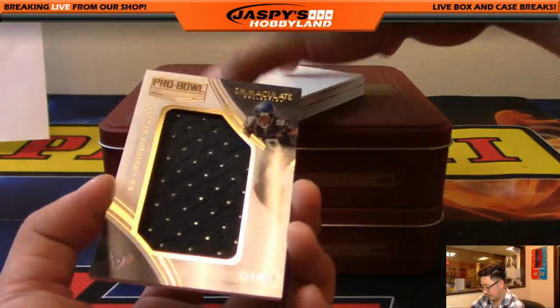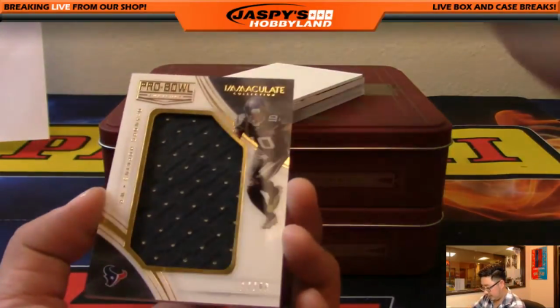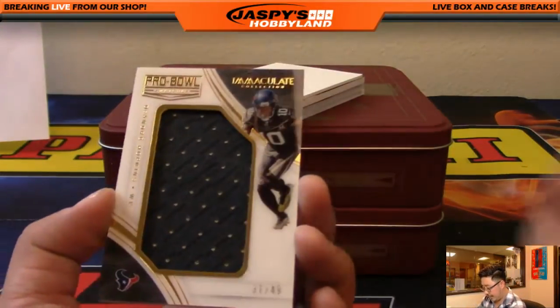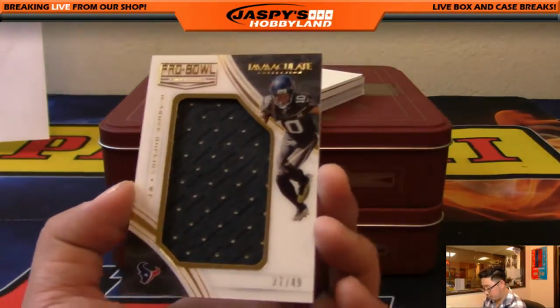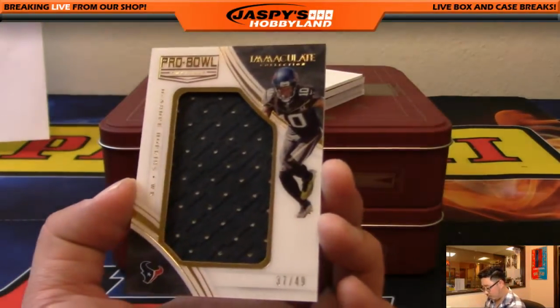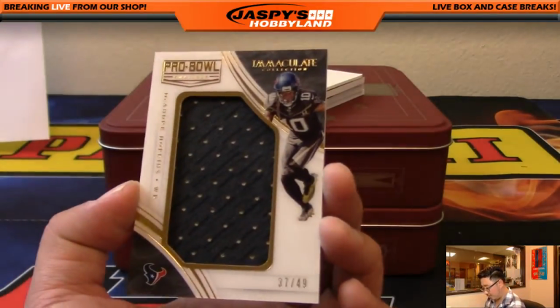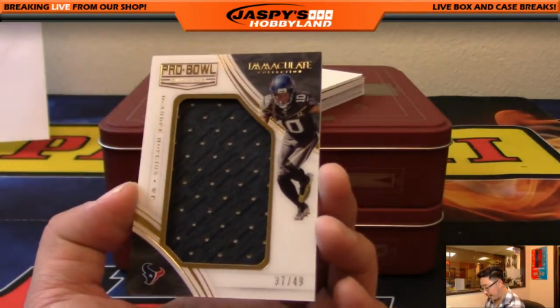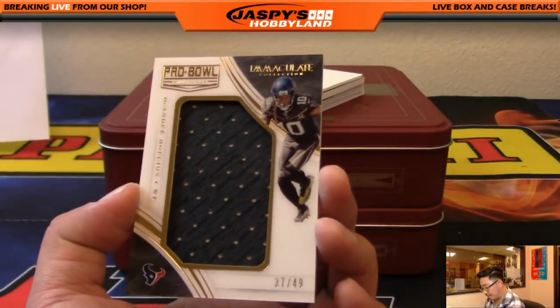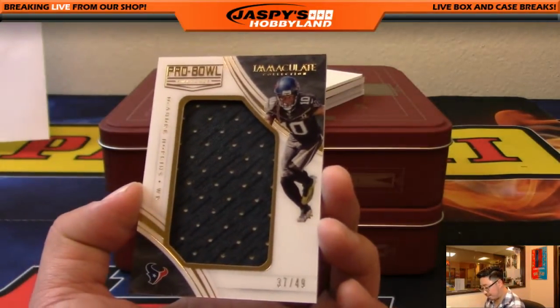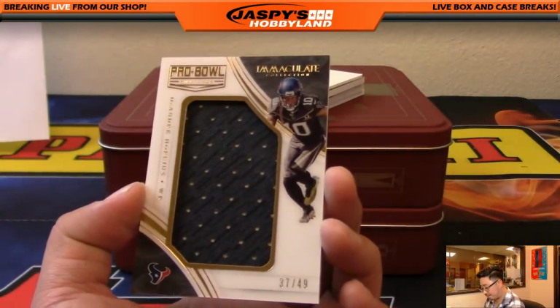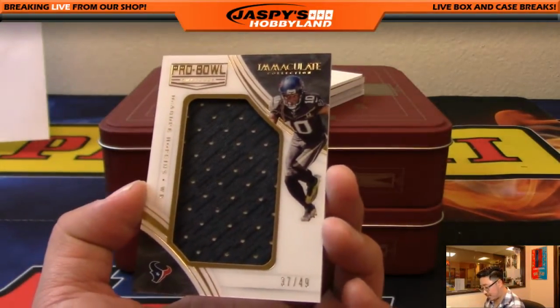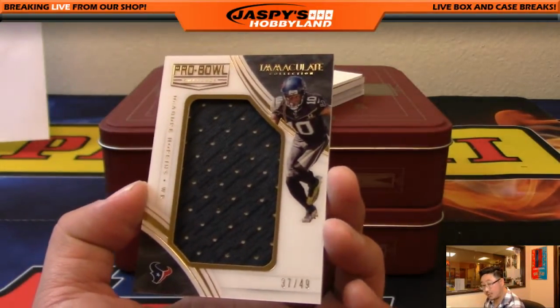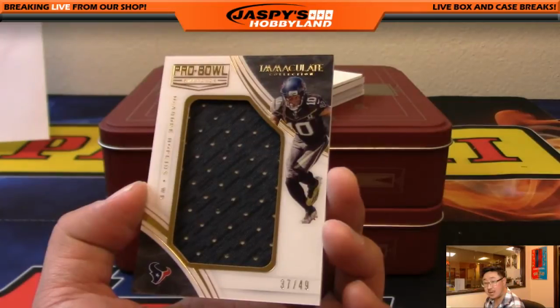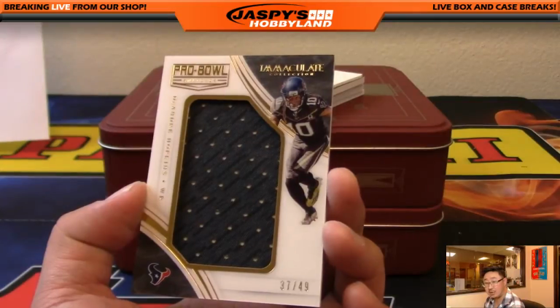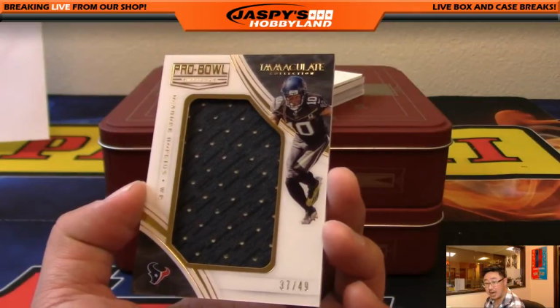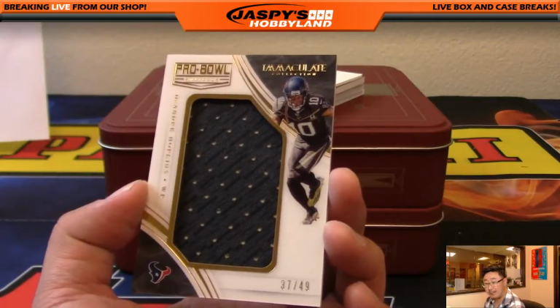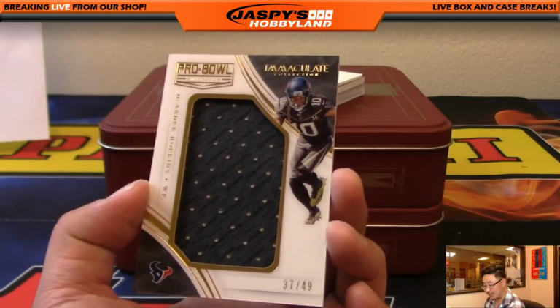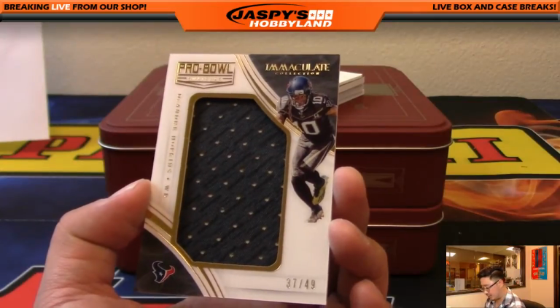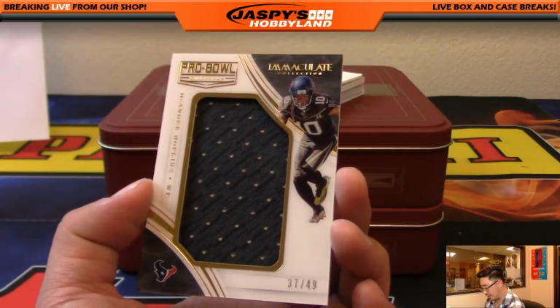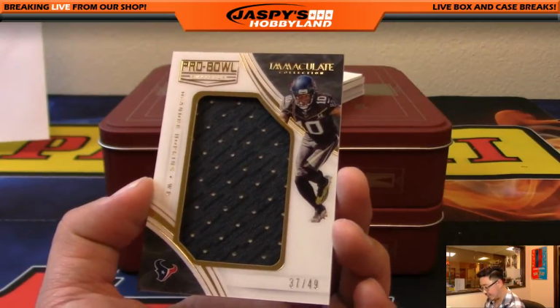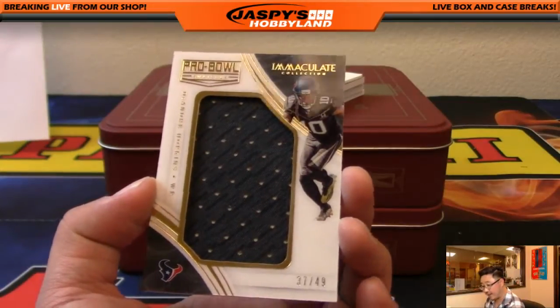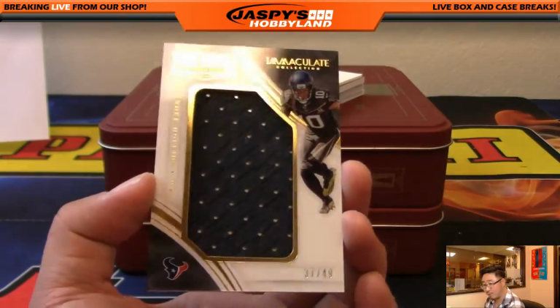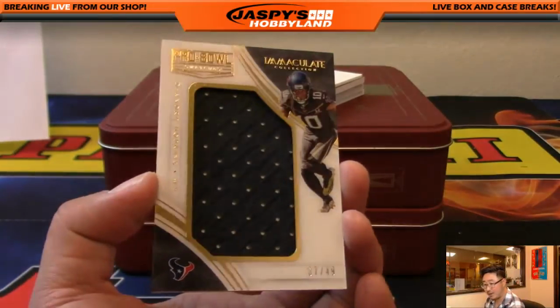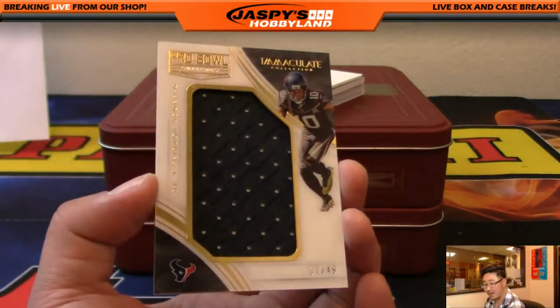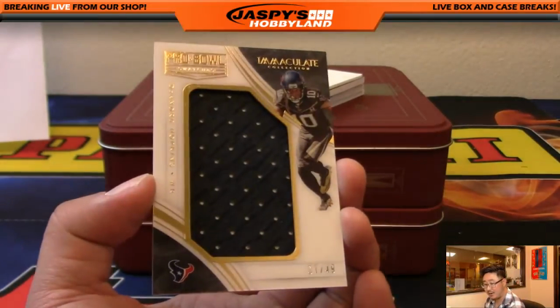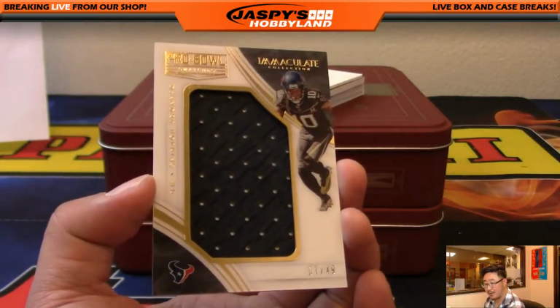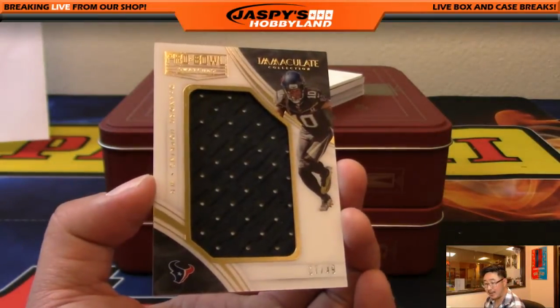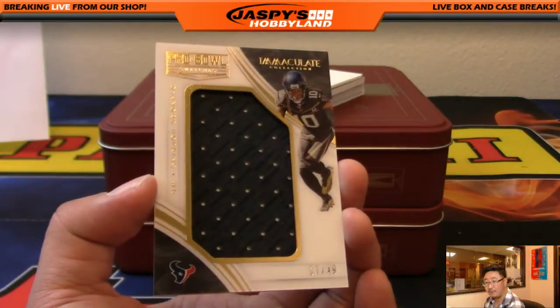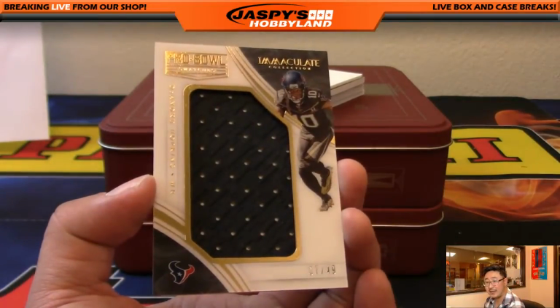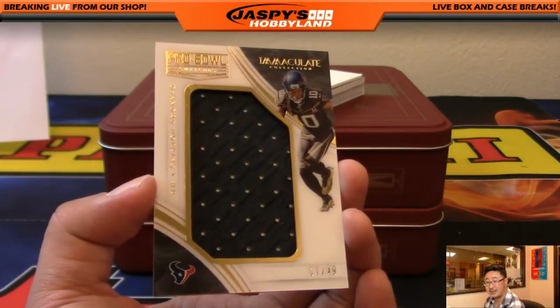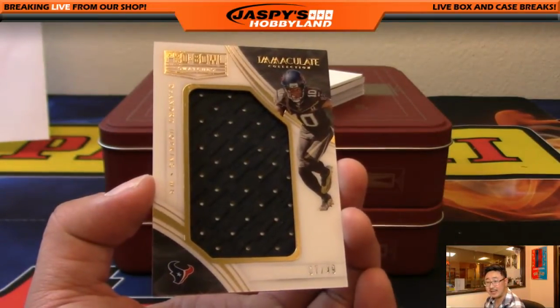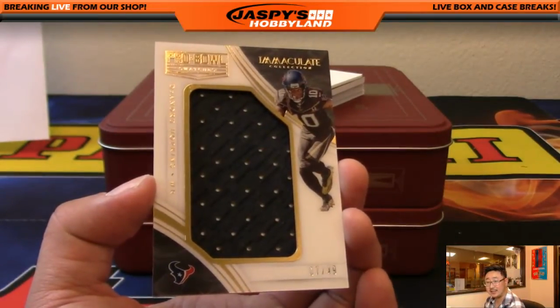Next one, we've got DeAndre Hopkins, 37 out of 49. Michael V and the Texans.